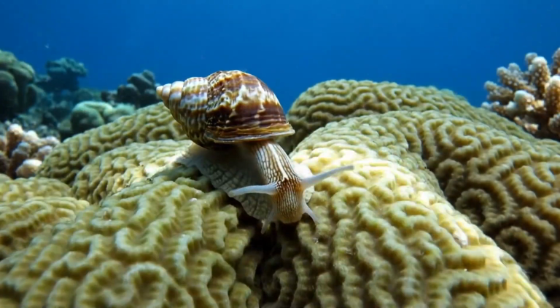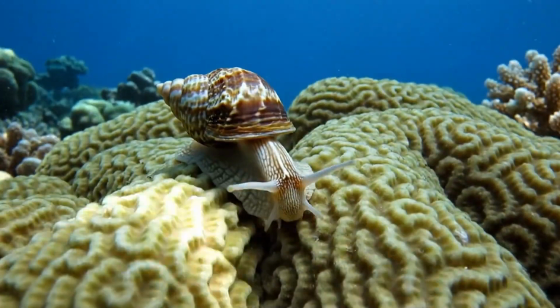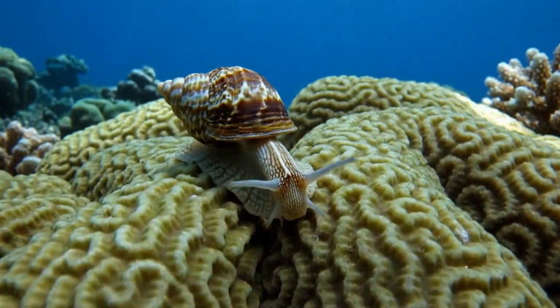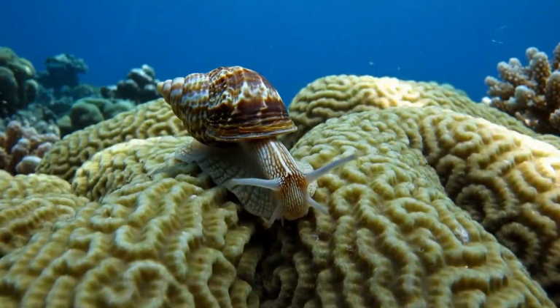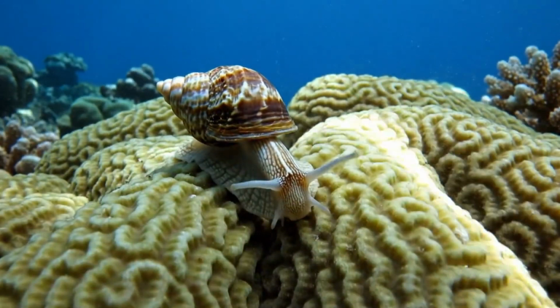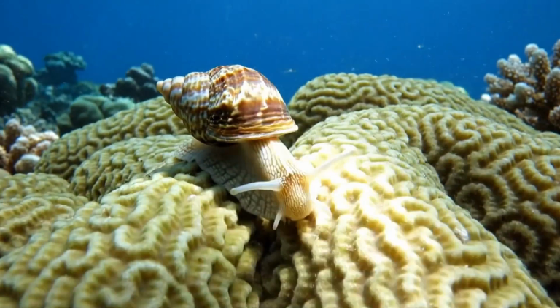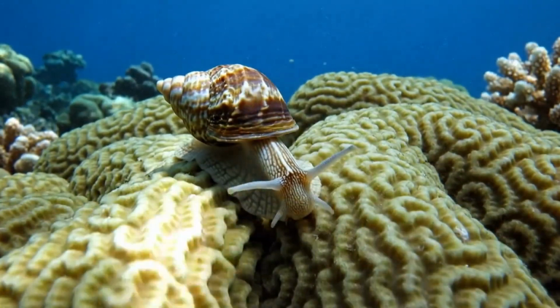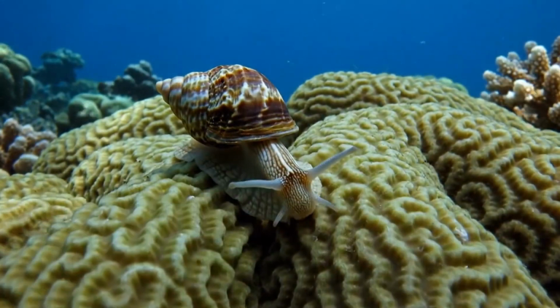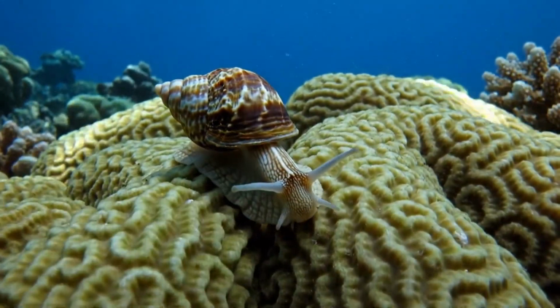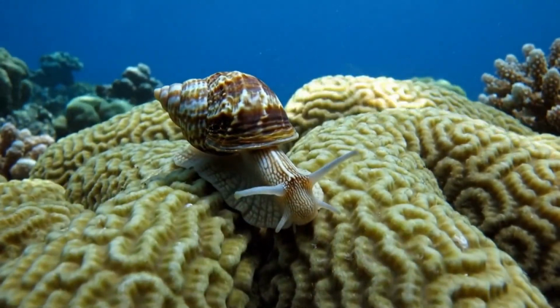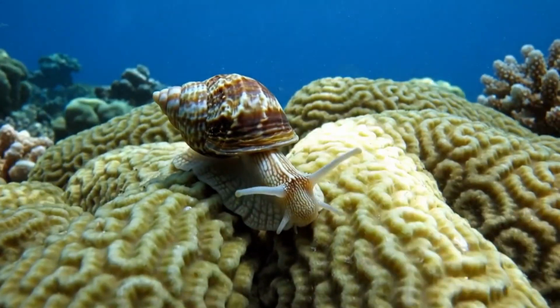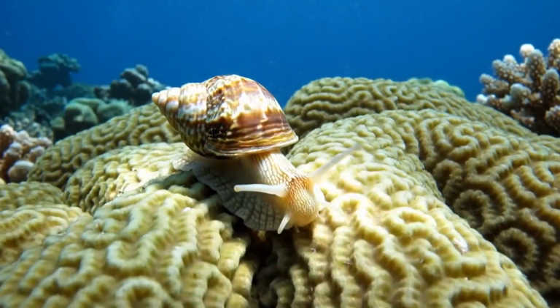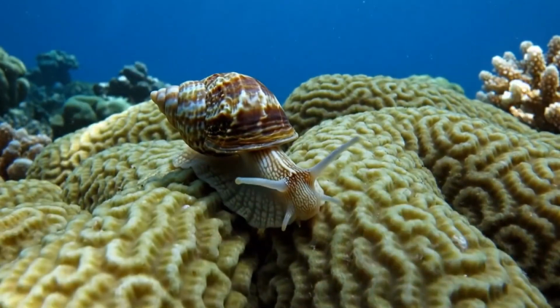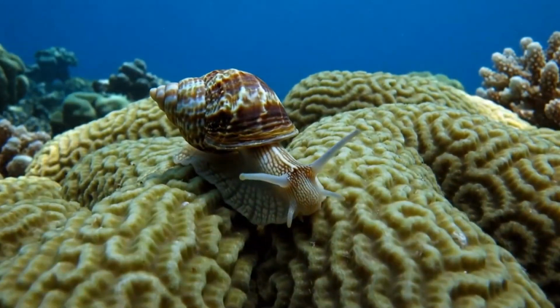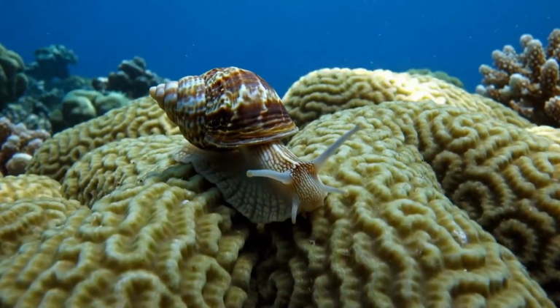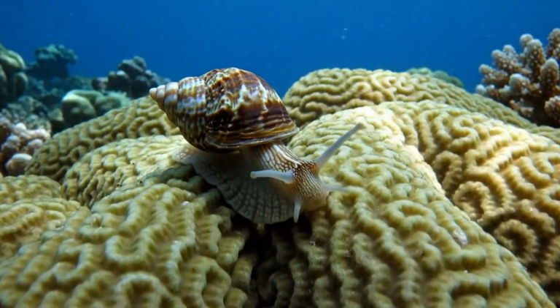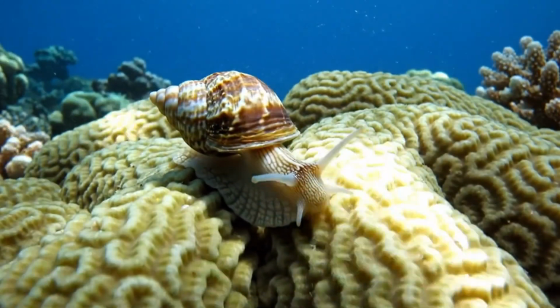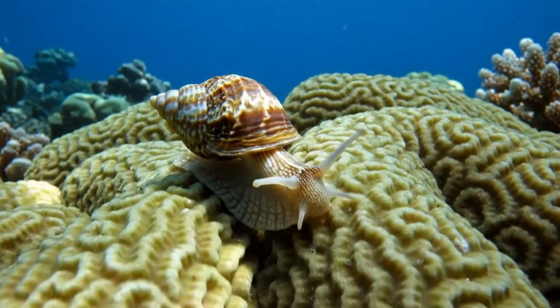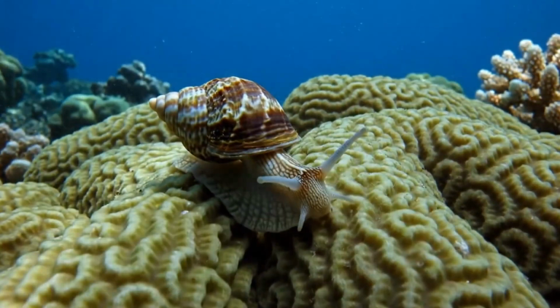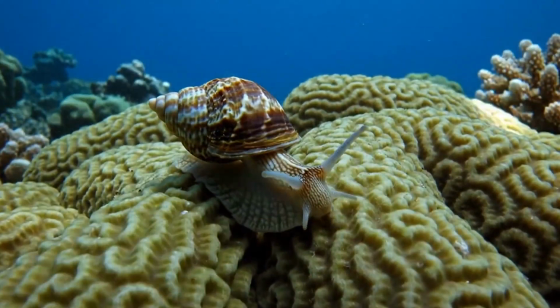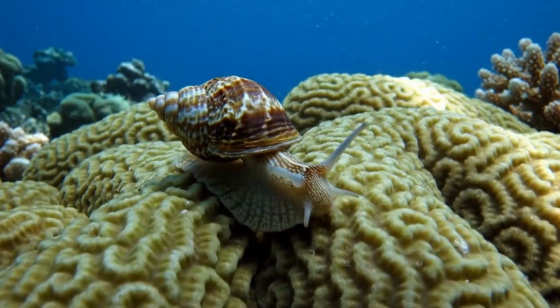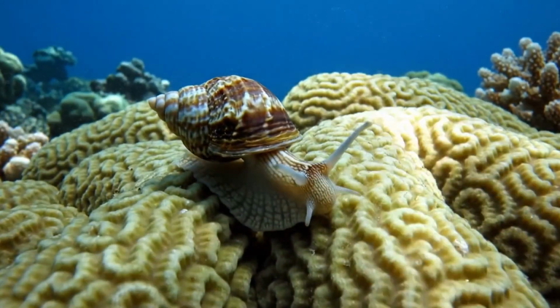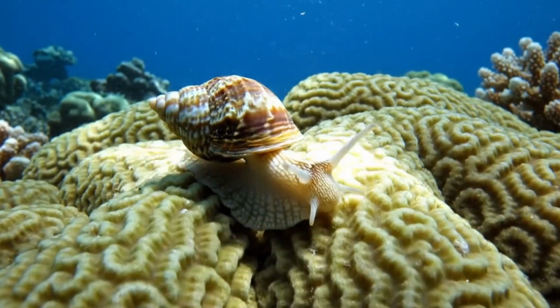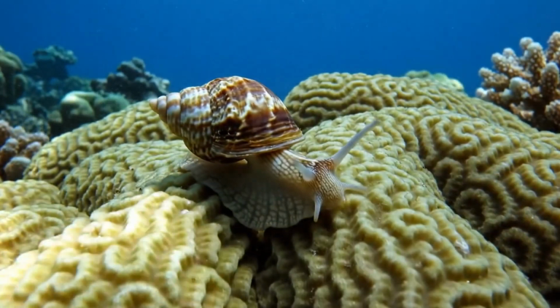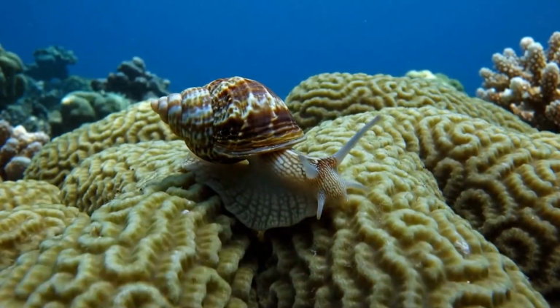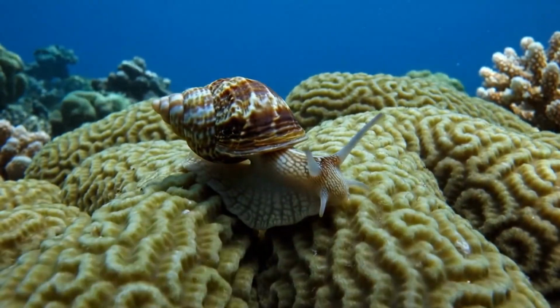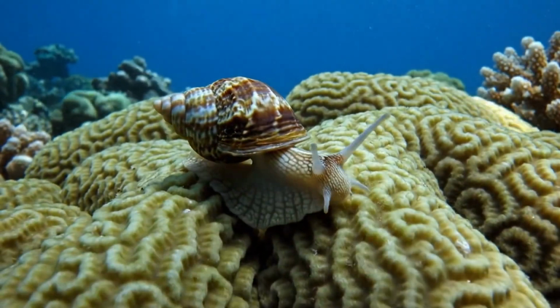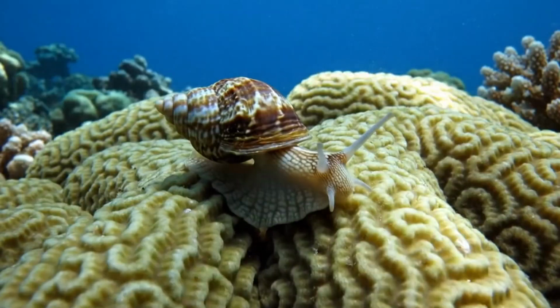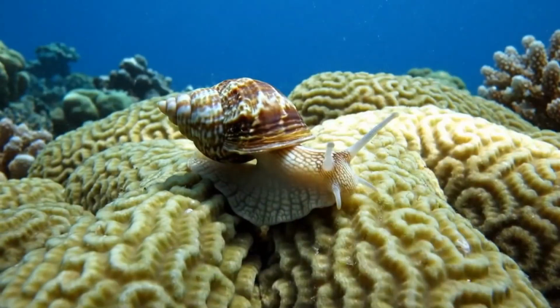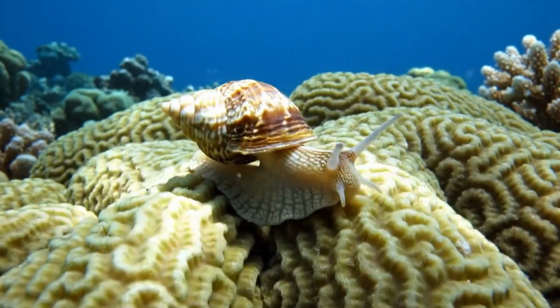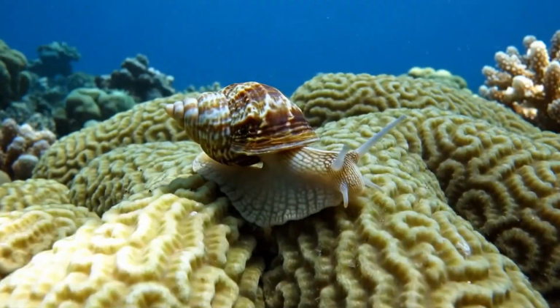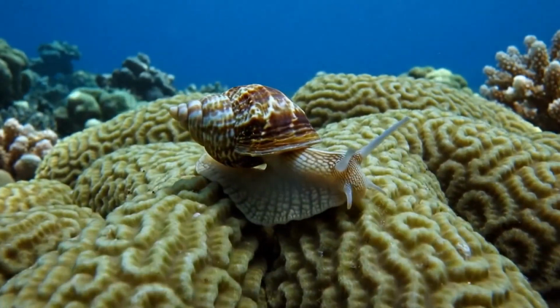Watch out for the cone snail. Its shell is pretty, but its sting can be deadly.